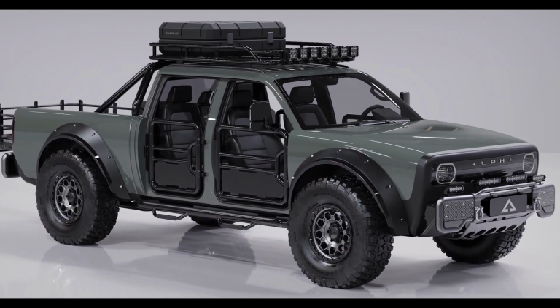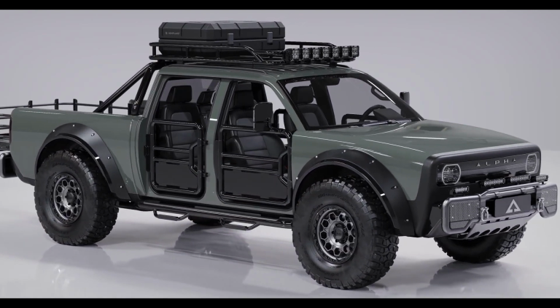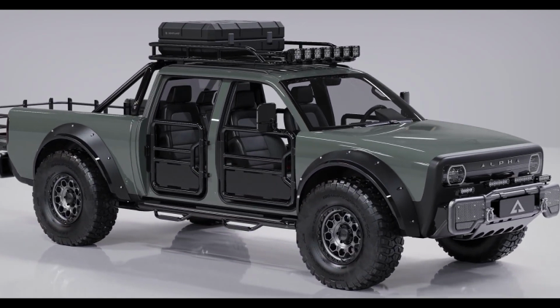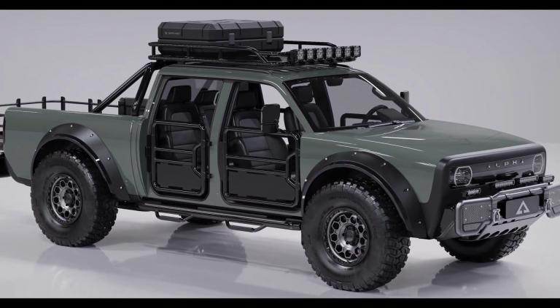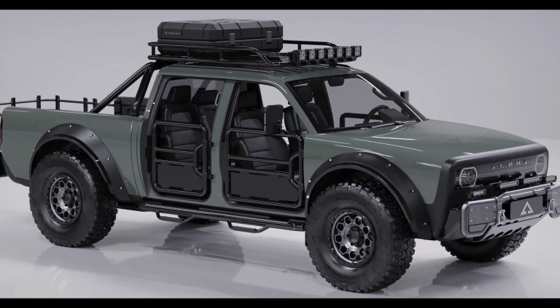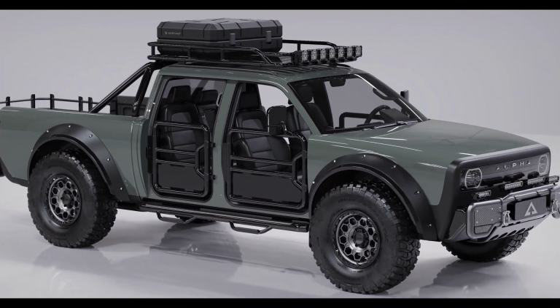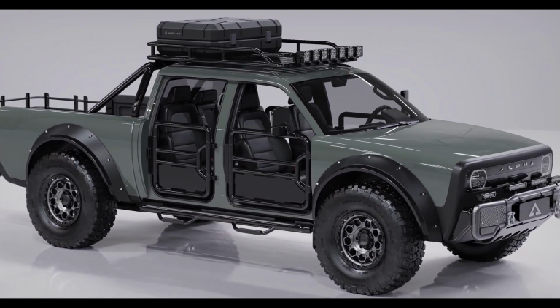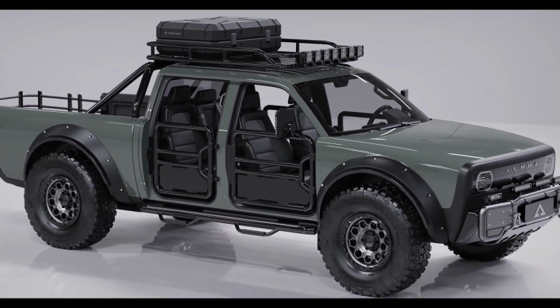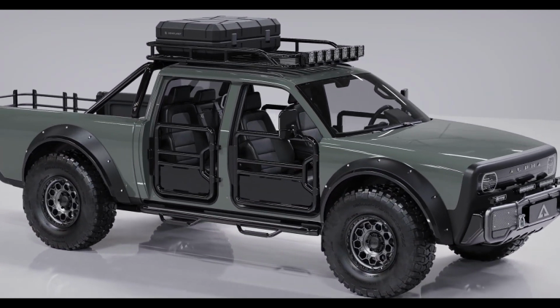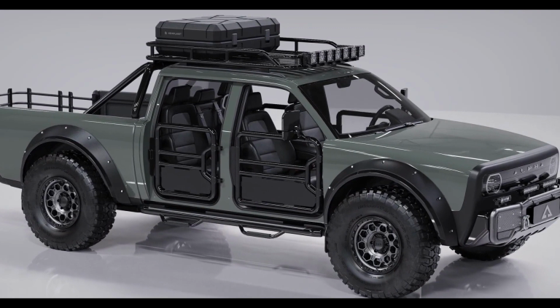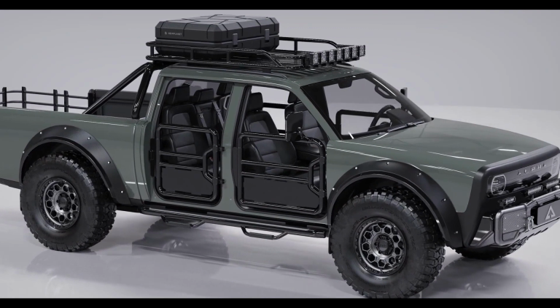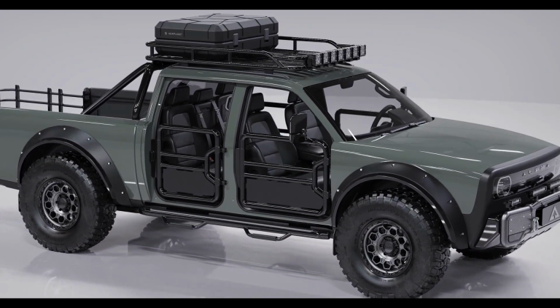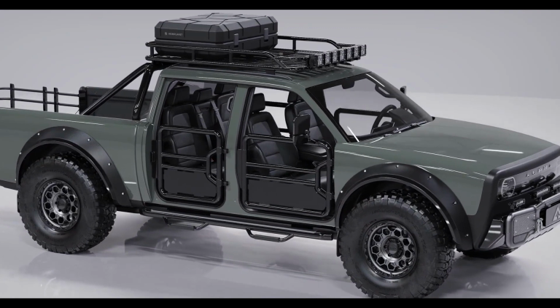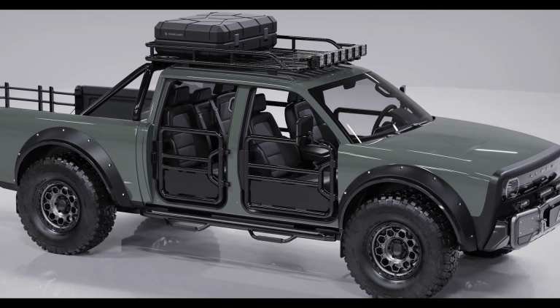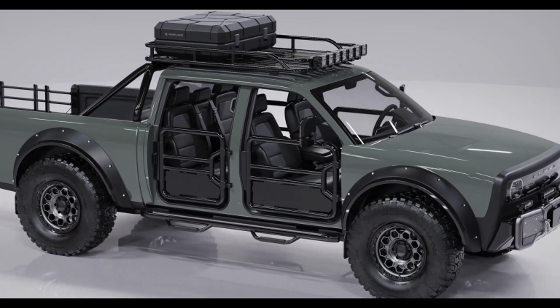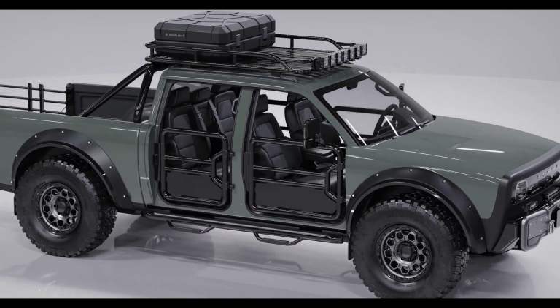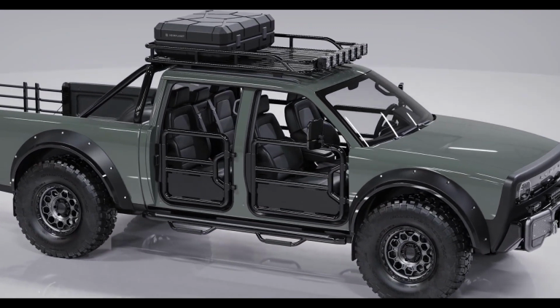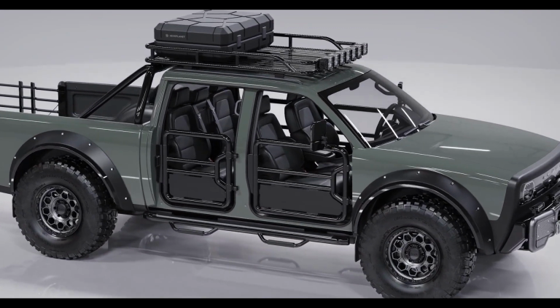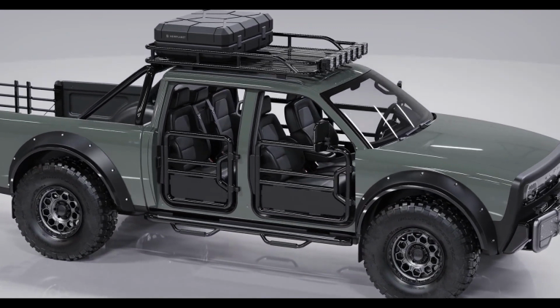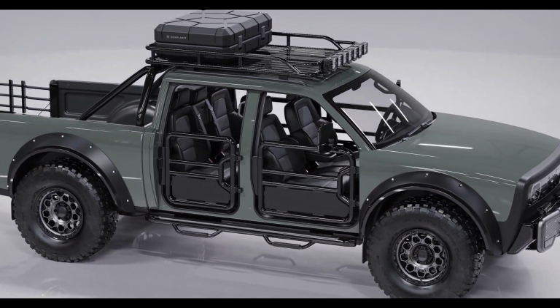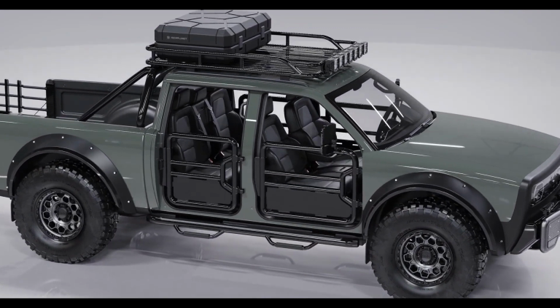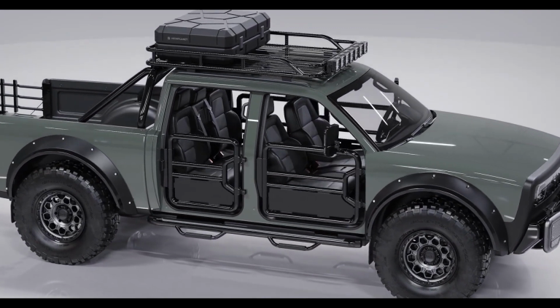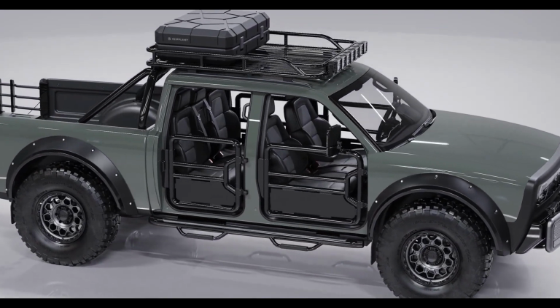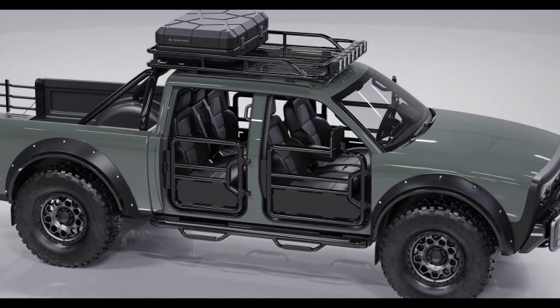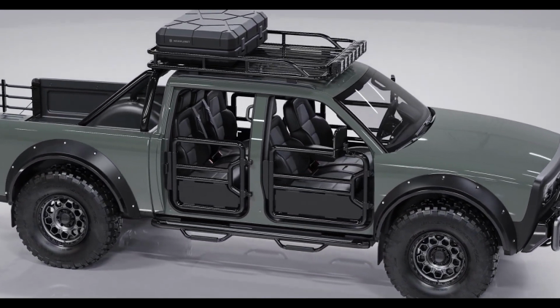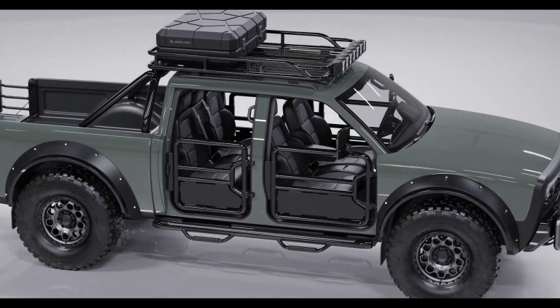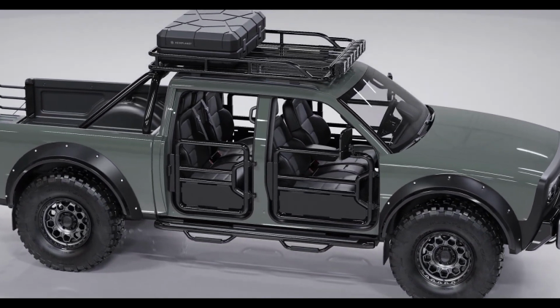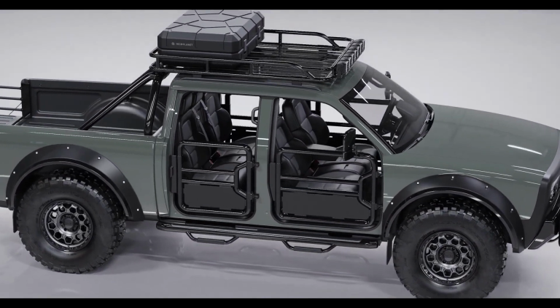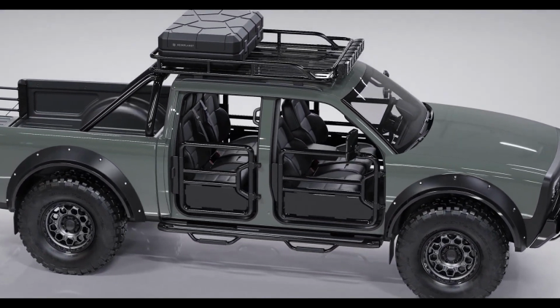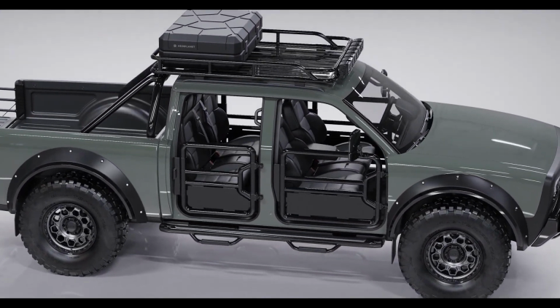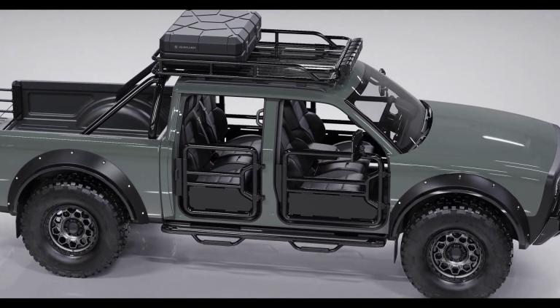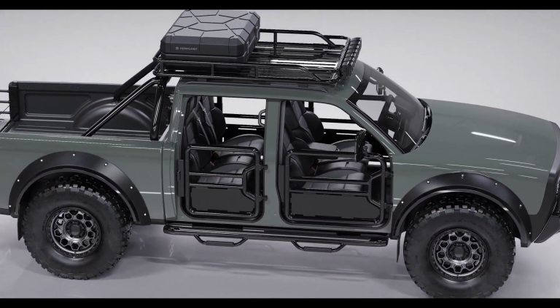Today, we are unveiling the bold, new, pure electric Superwolf.